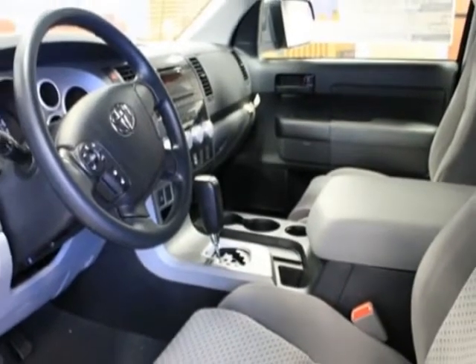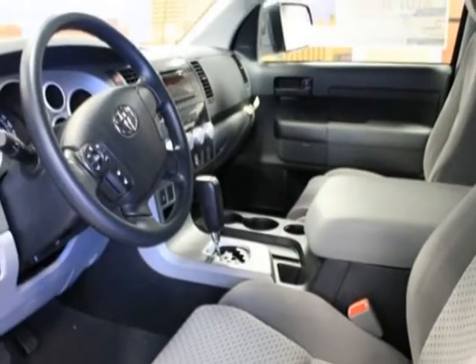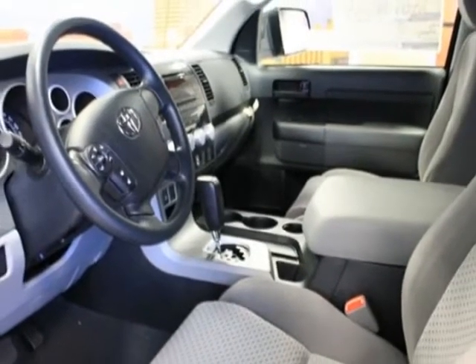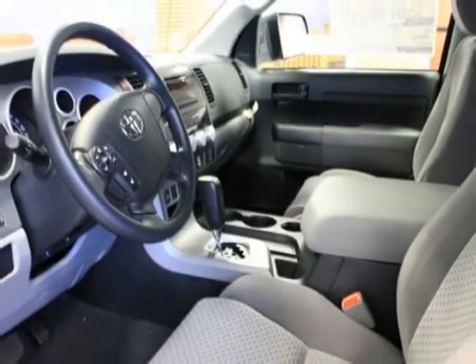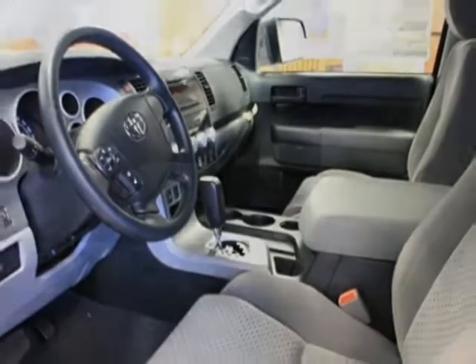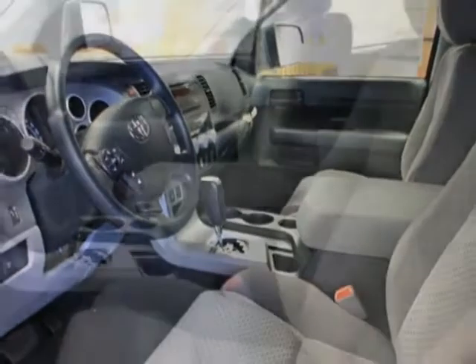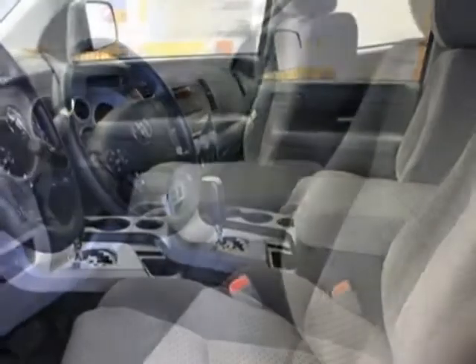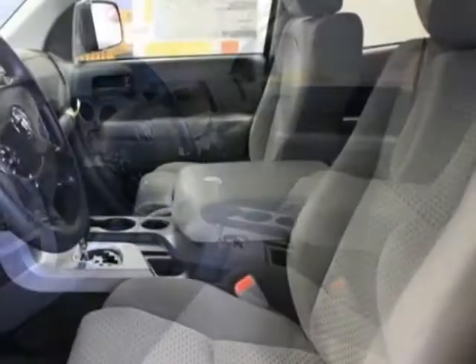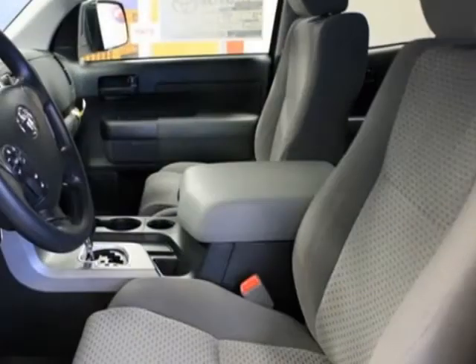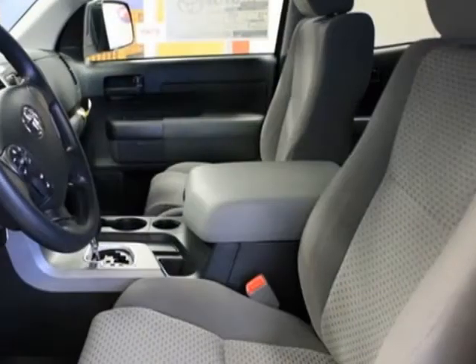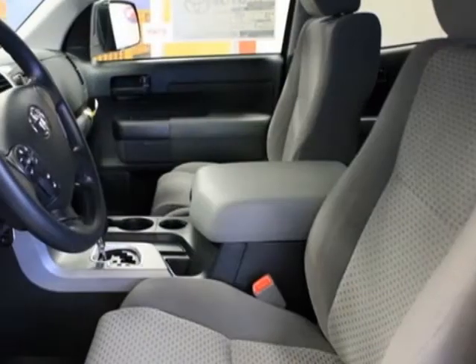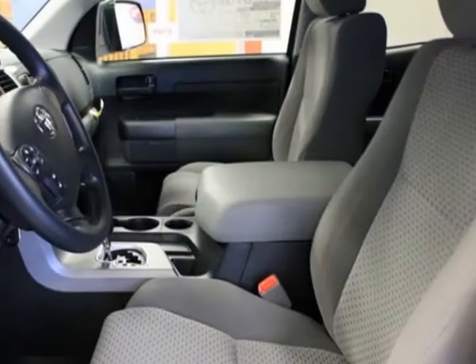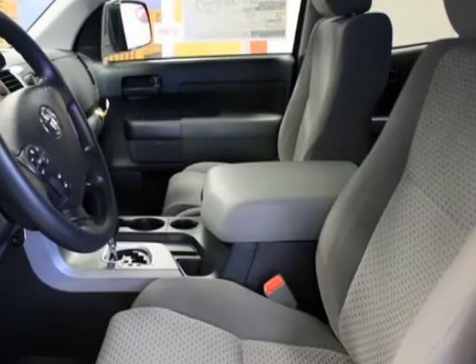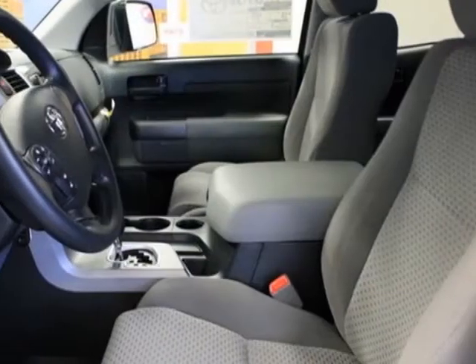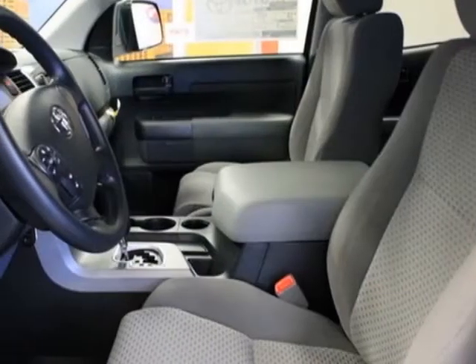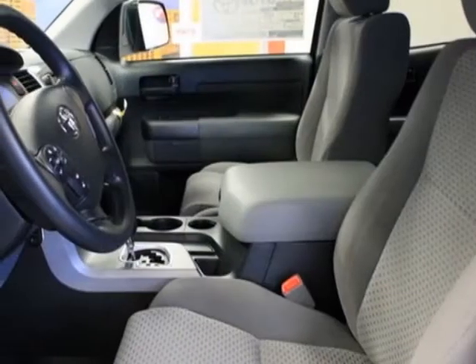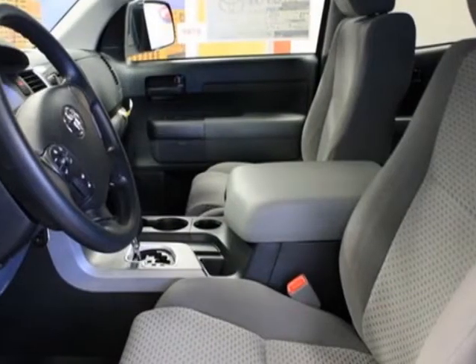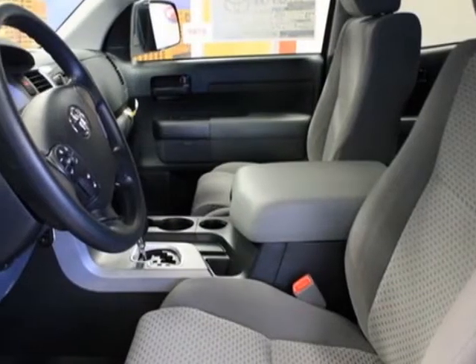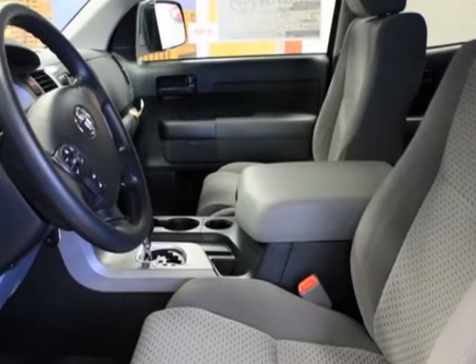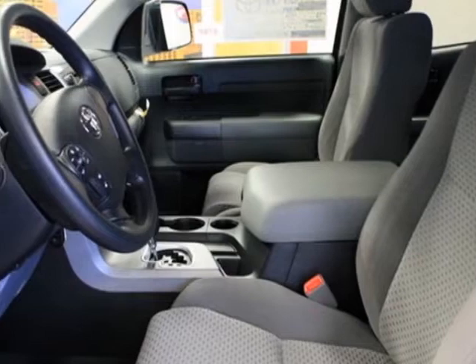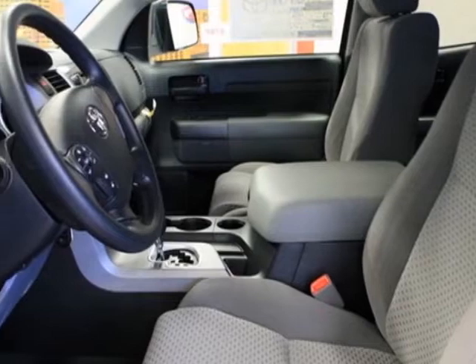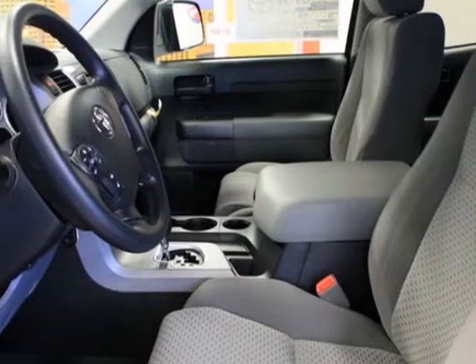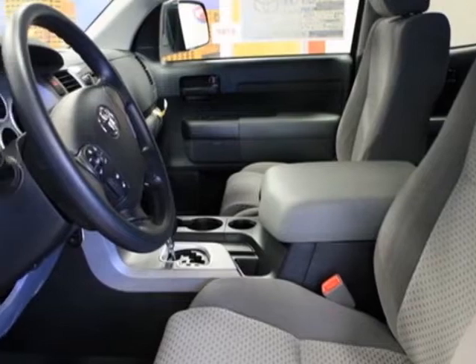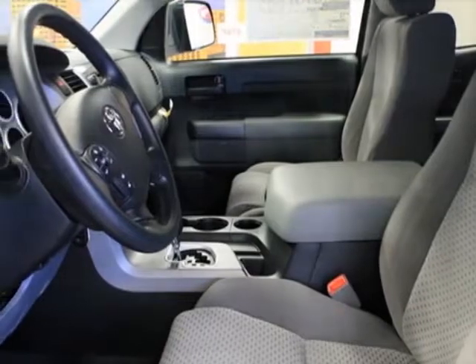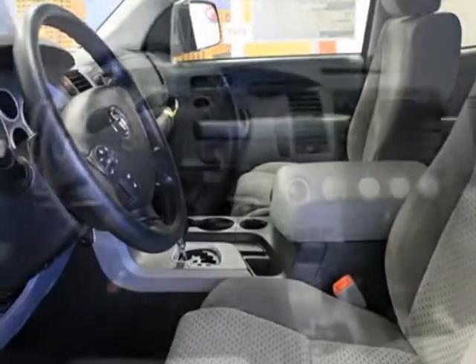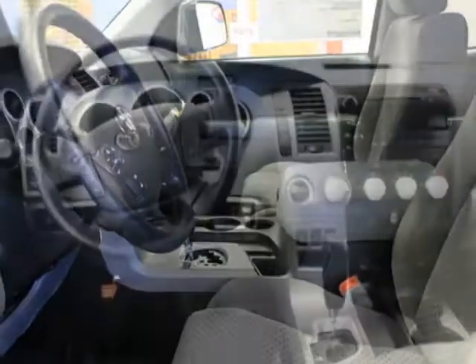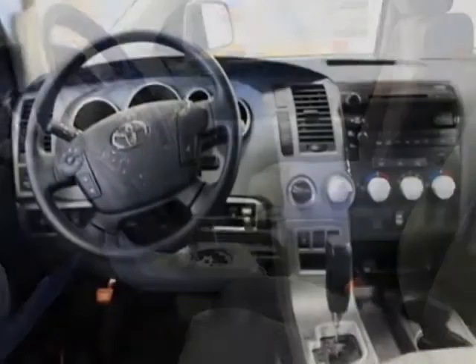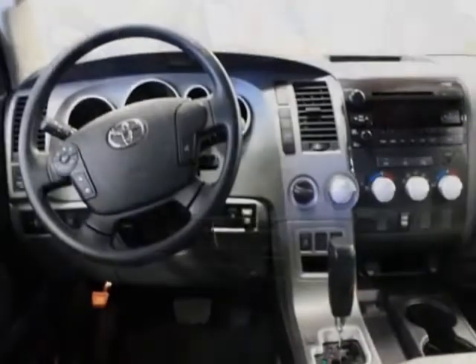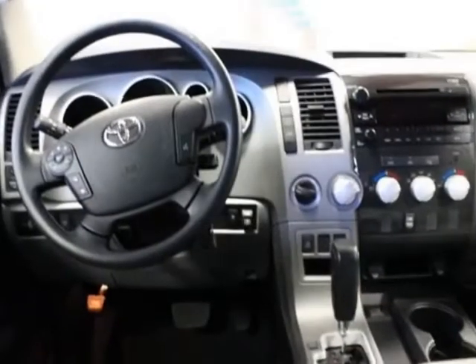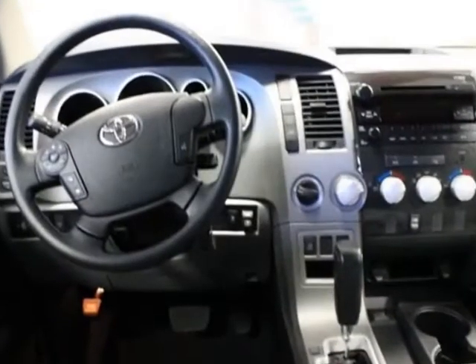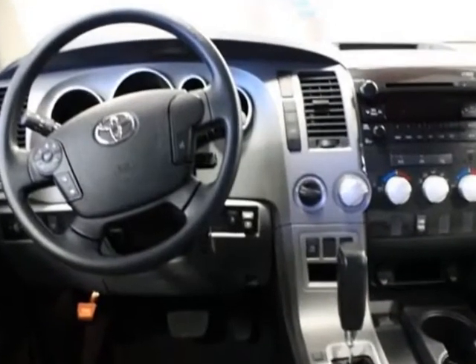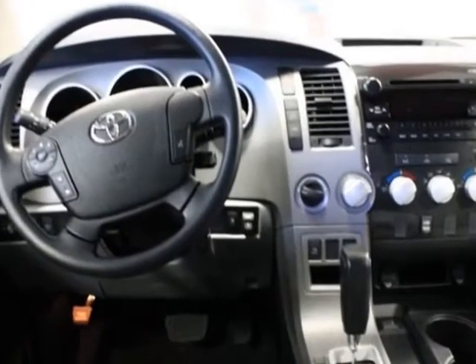Additional options for this vehicle include the MFM stereo with CD/AM/FM/MP3 player, backup camera display, black tube steps, and 50-state emissions.